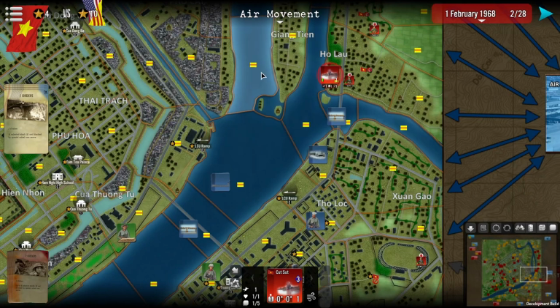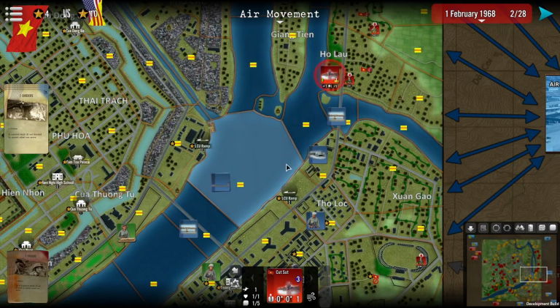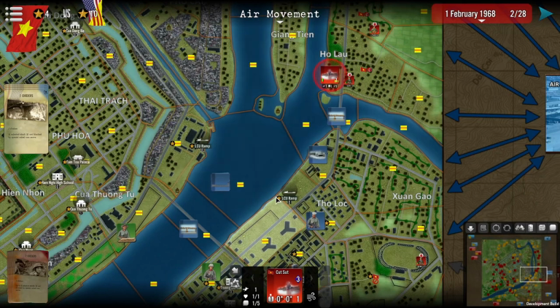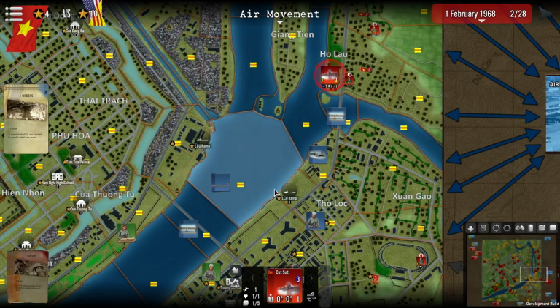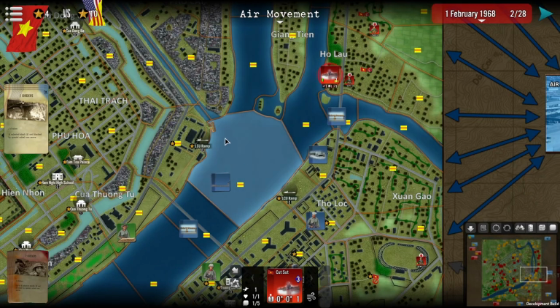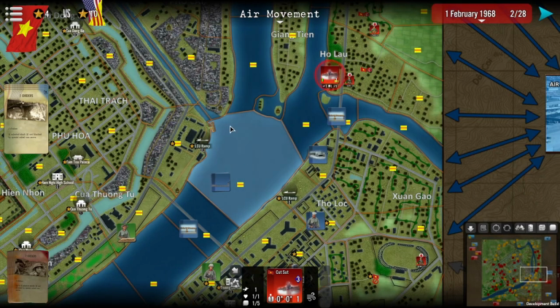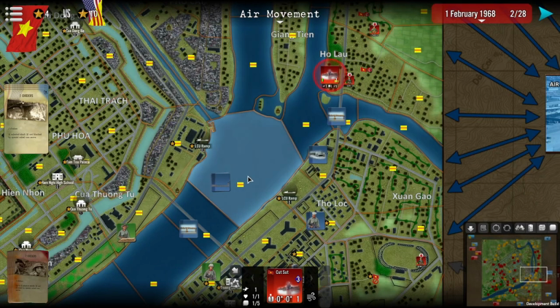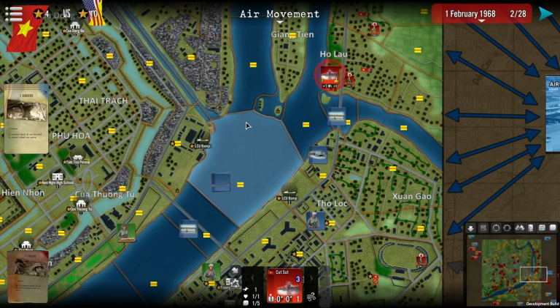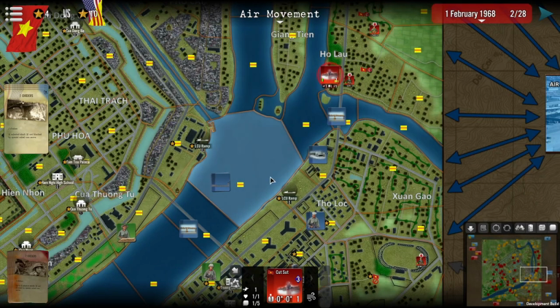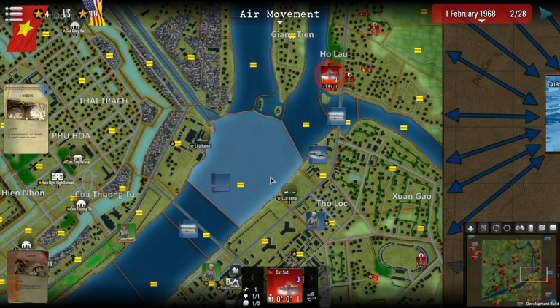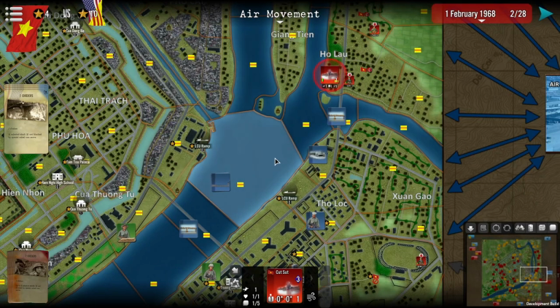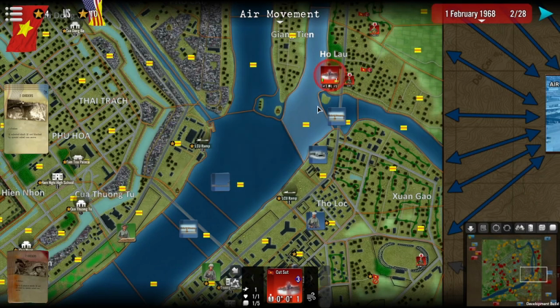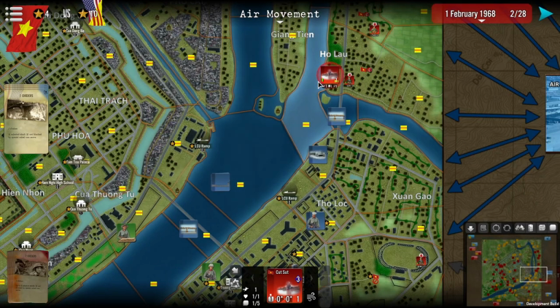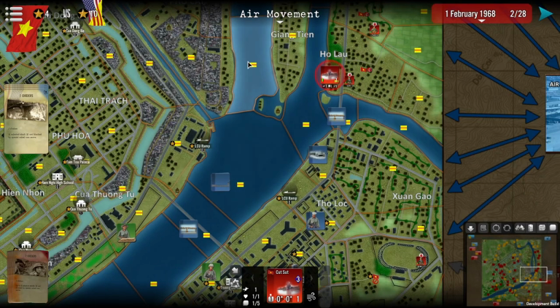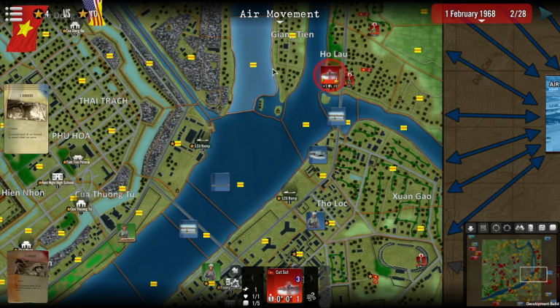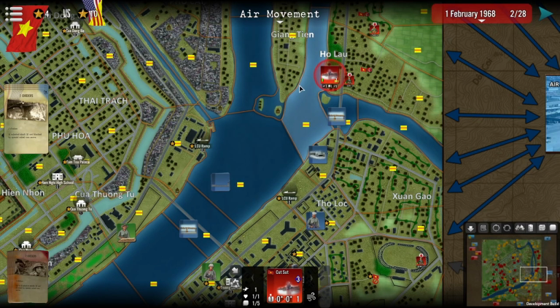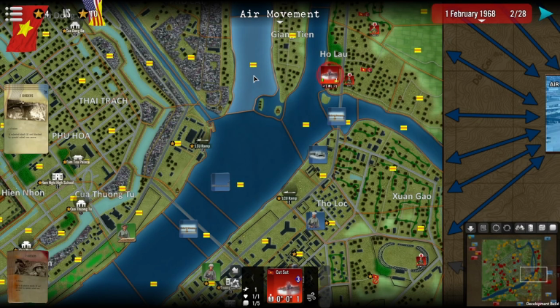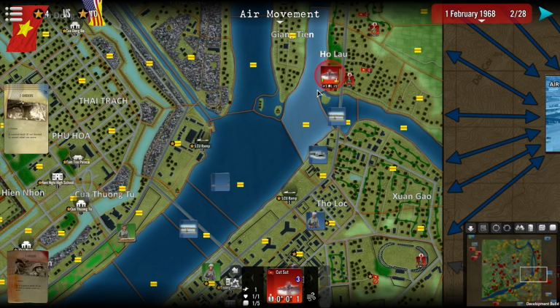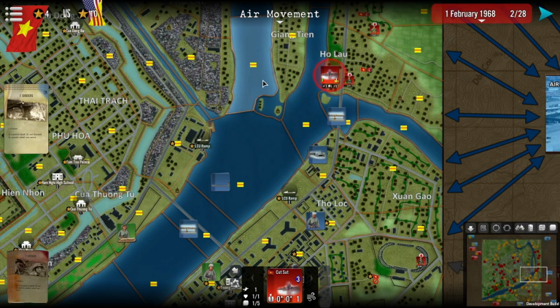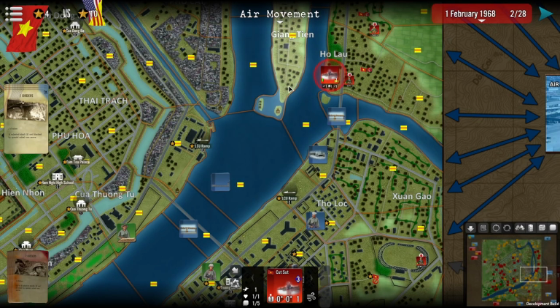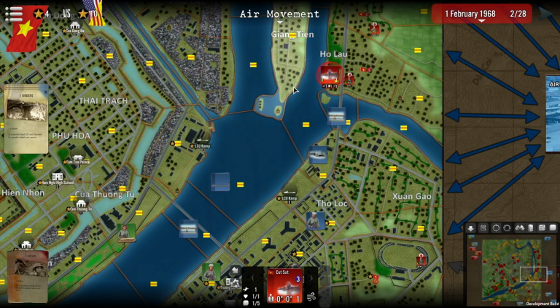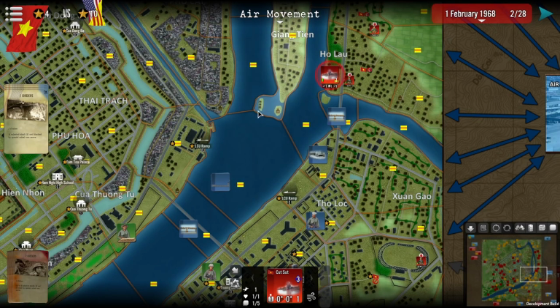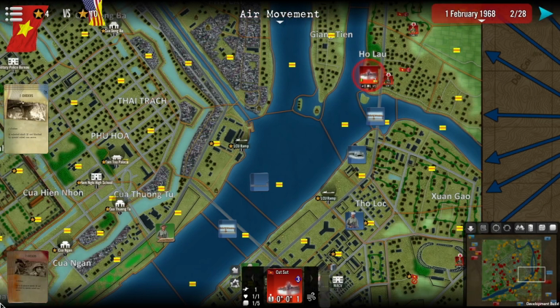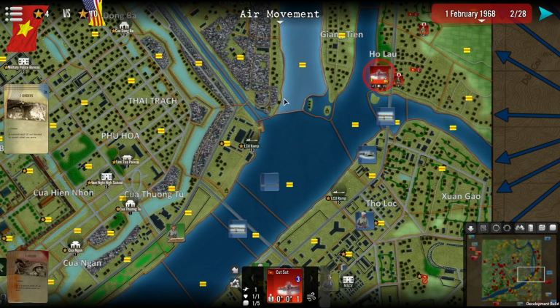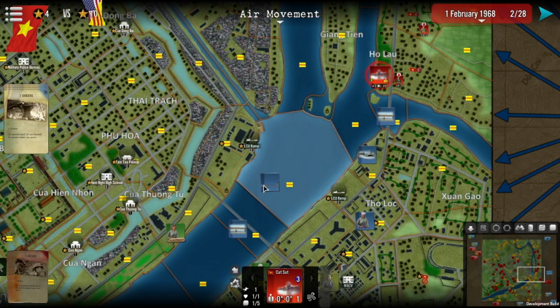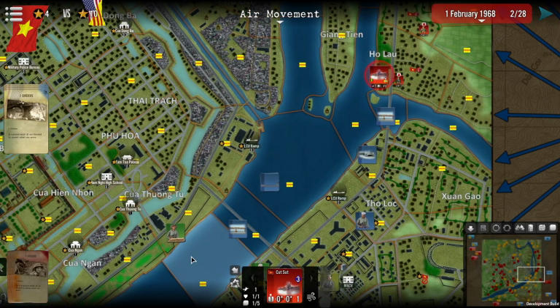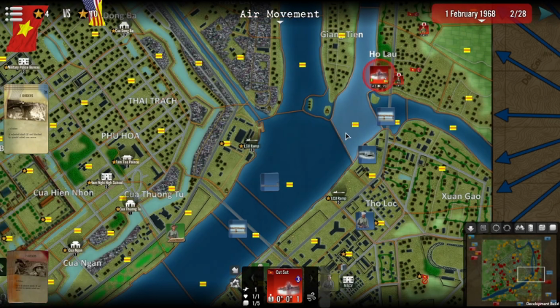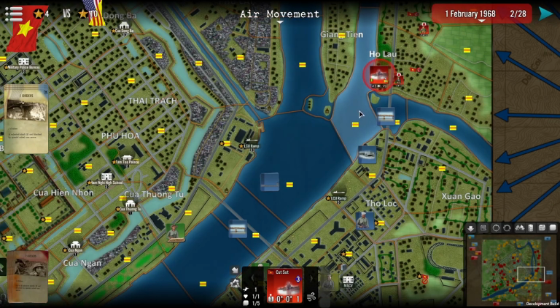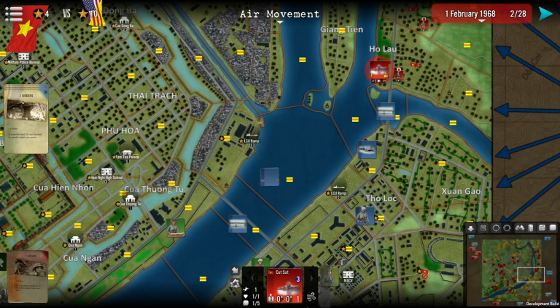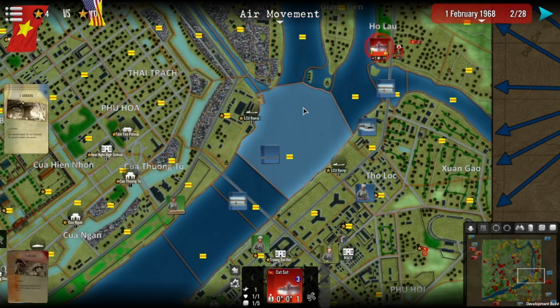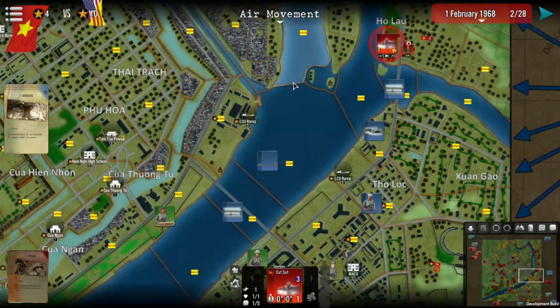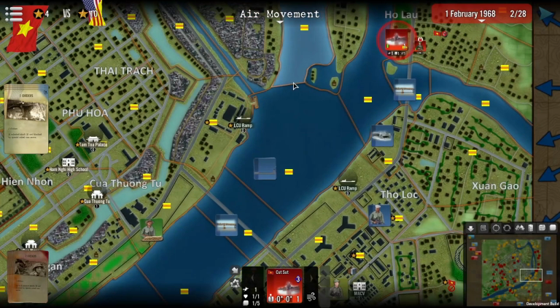I would like to position them as close as they could move within range, but it is important to control the riverine access and movement along the Perfume River.